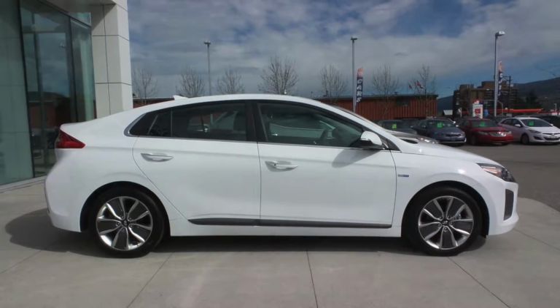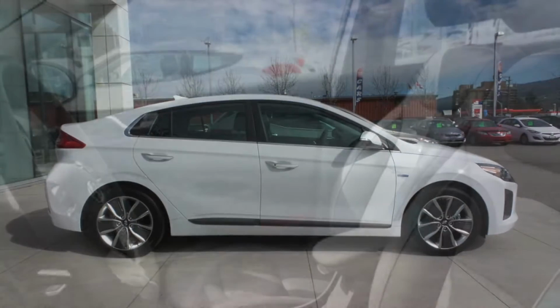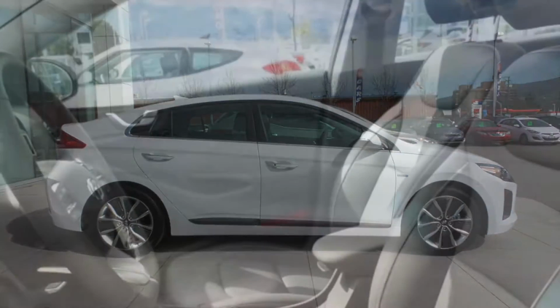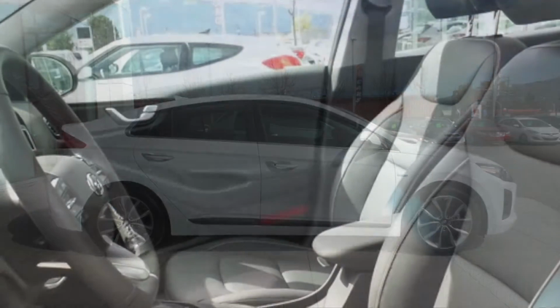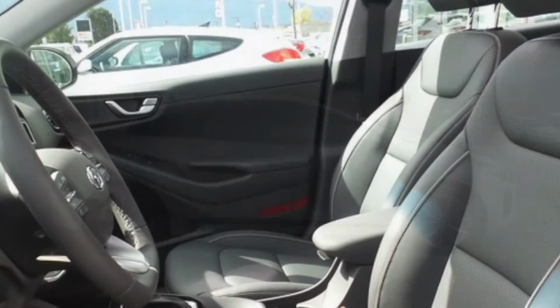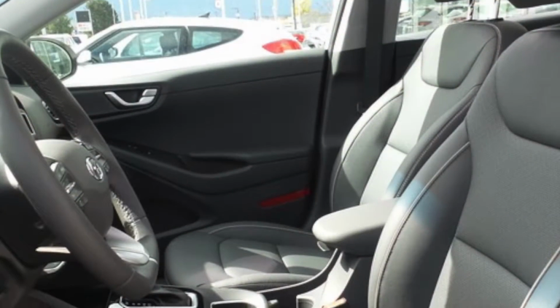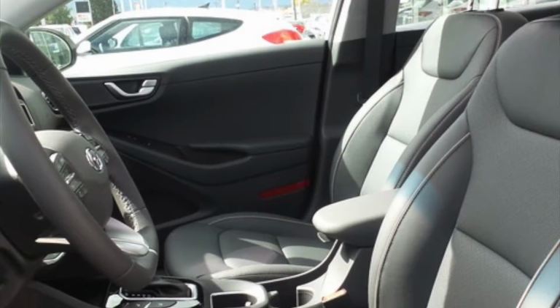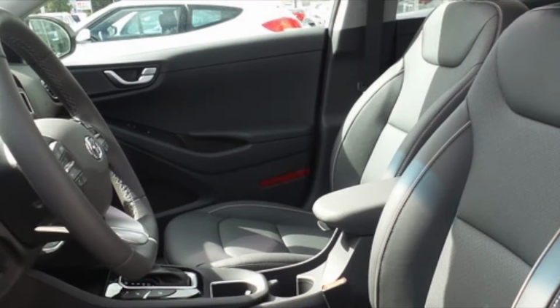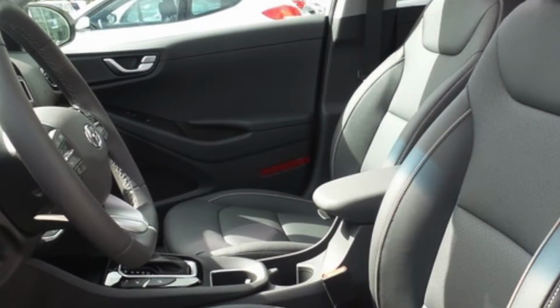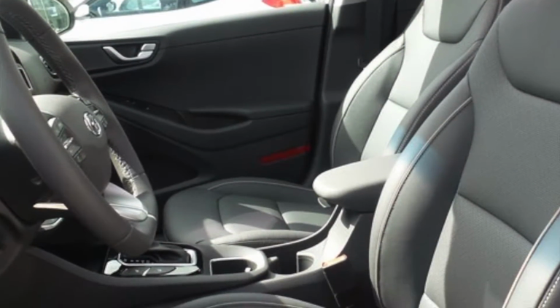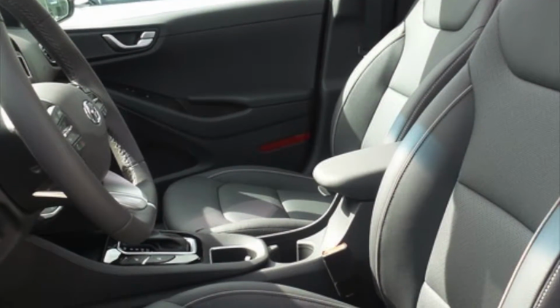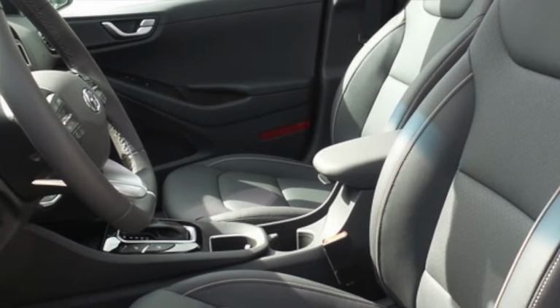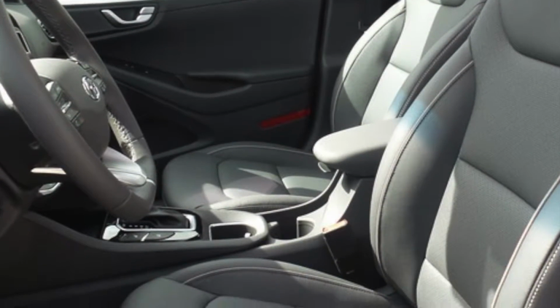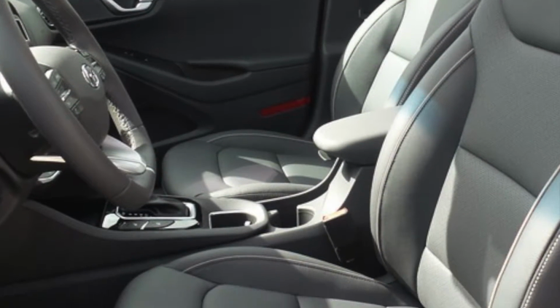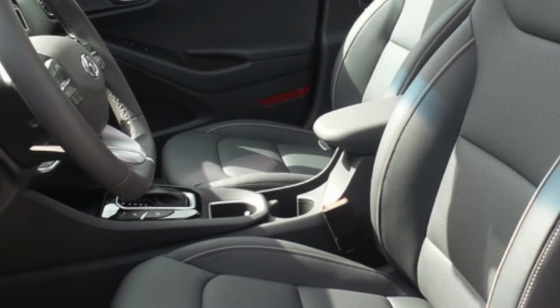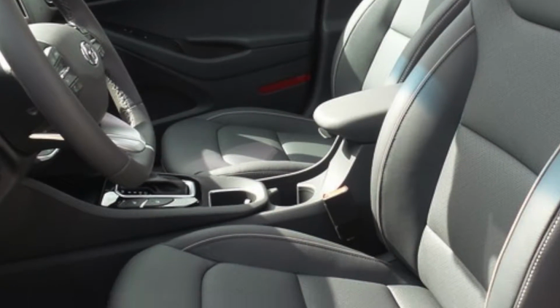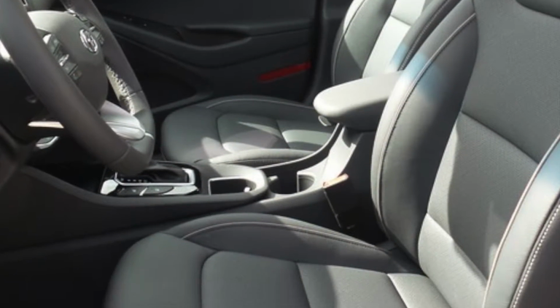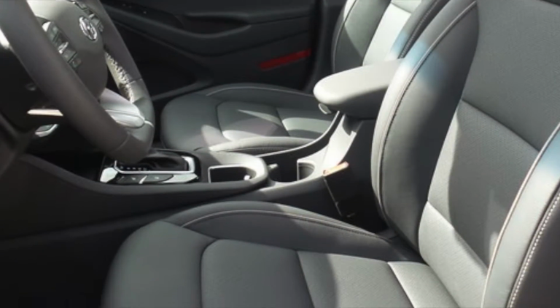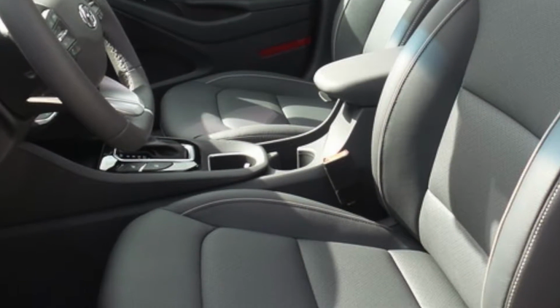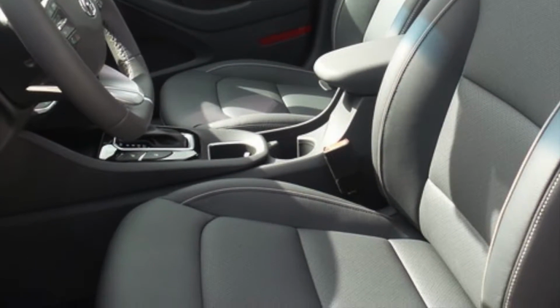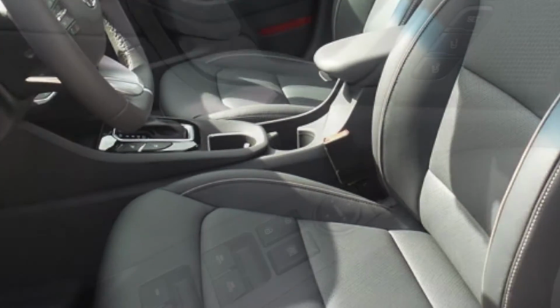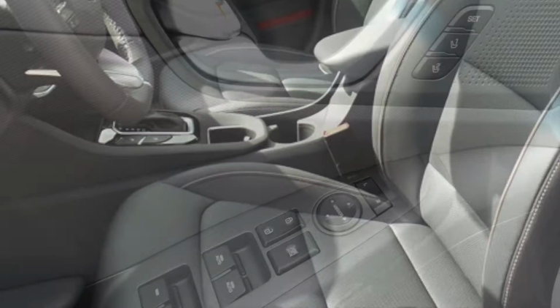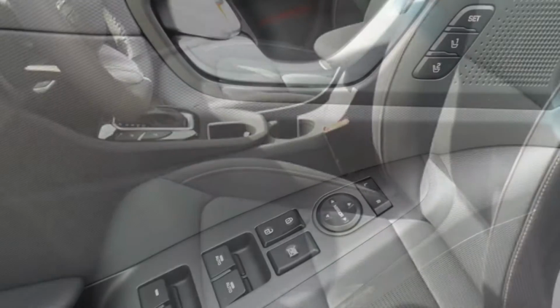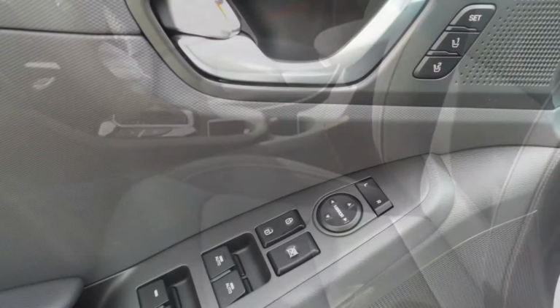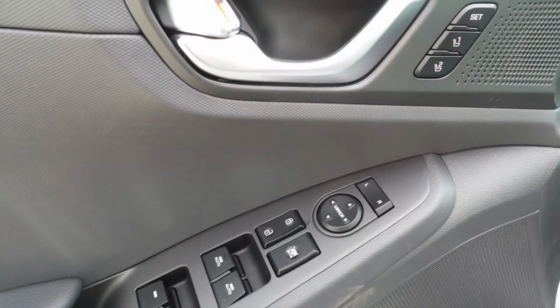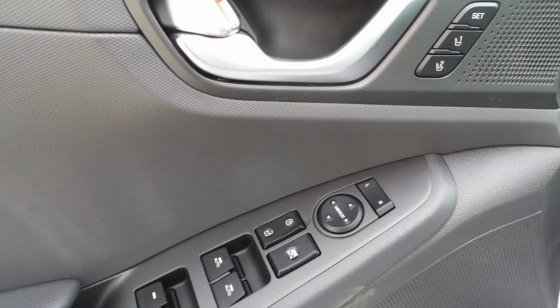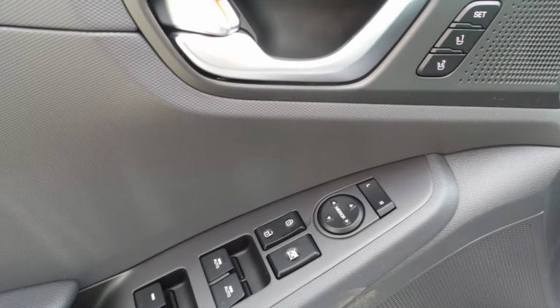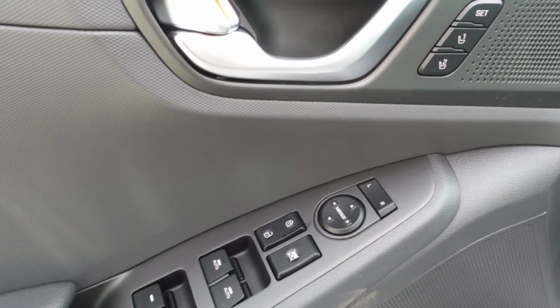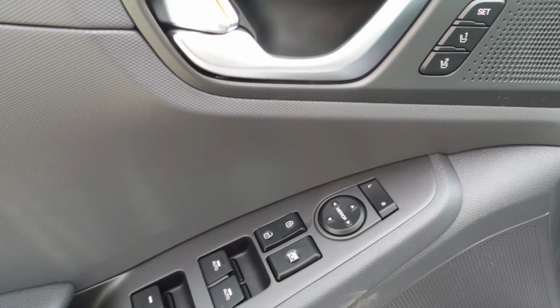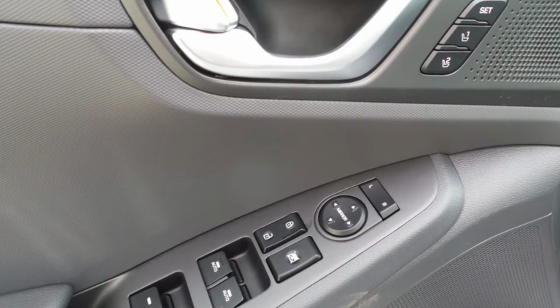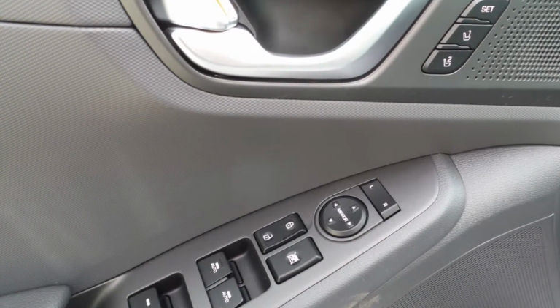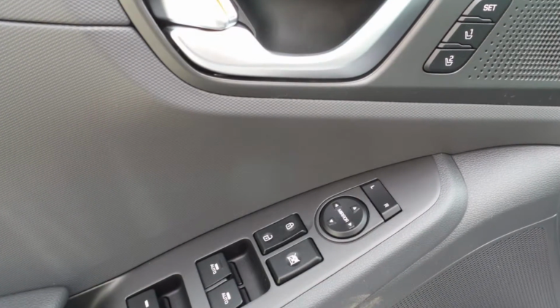Inside you can enjoy the convenience of memory seating and mirrors. There are power windows and locks including keyless entry and factory panic alarm.